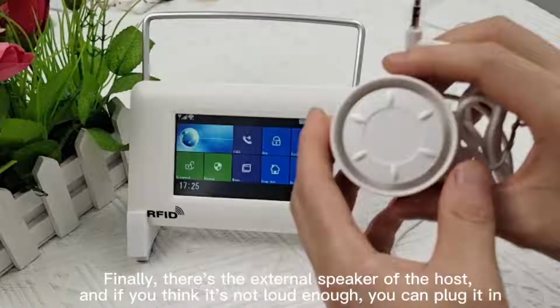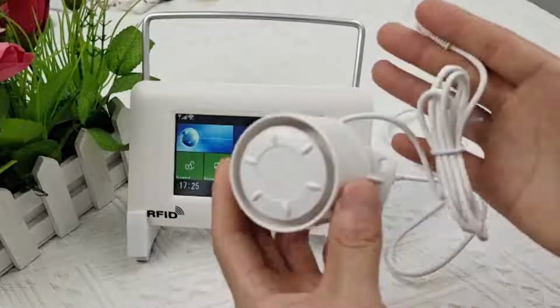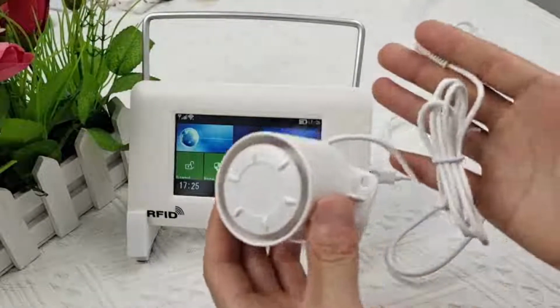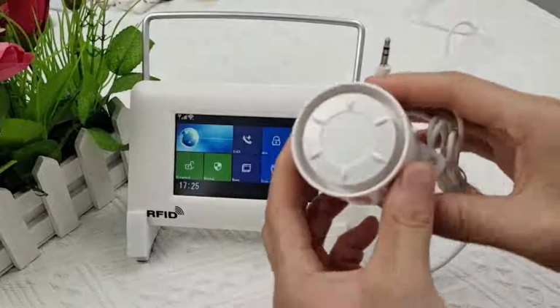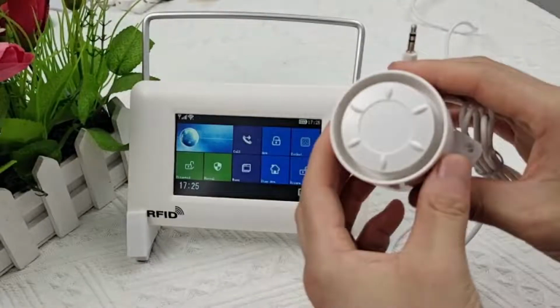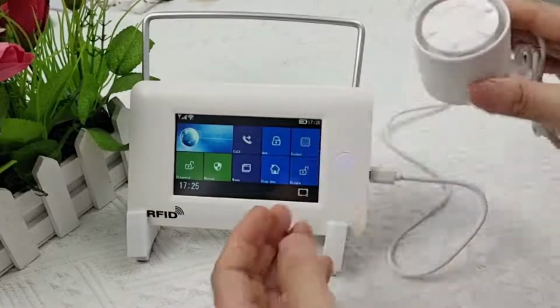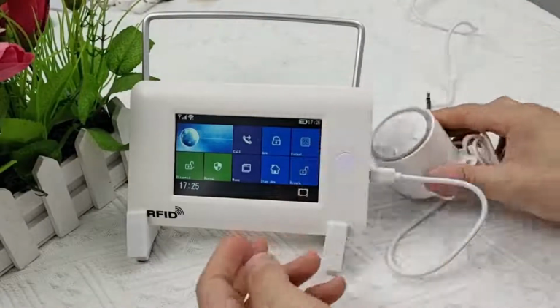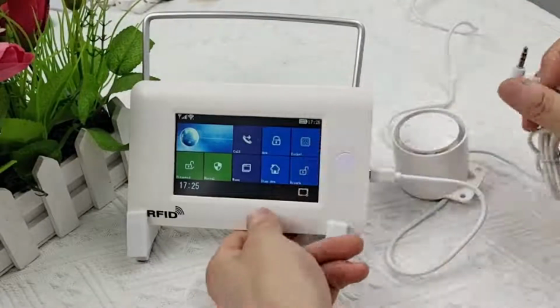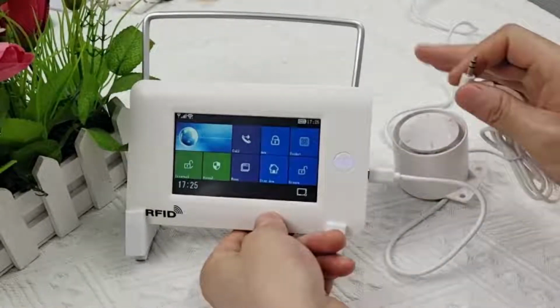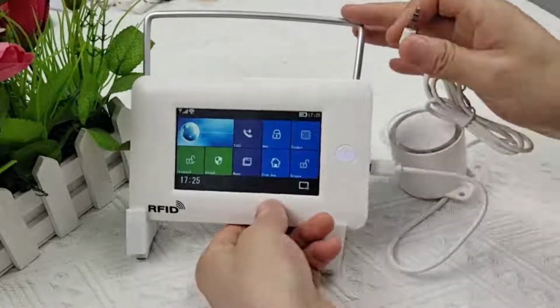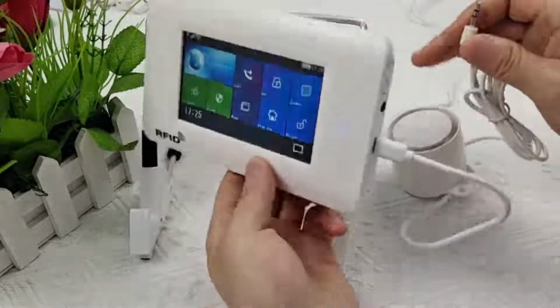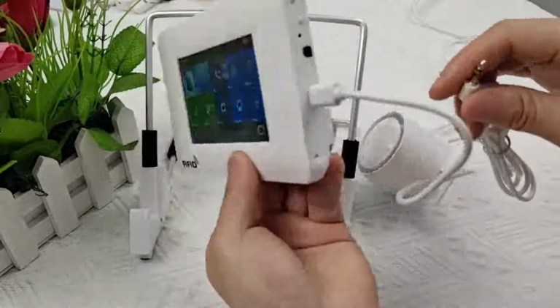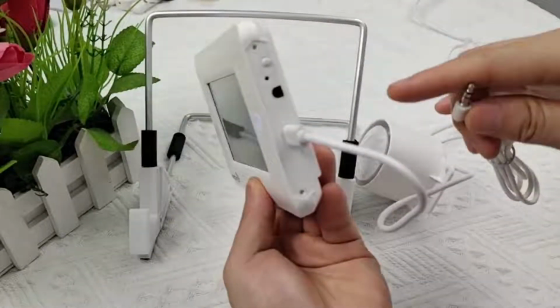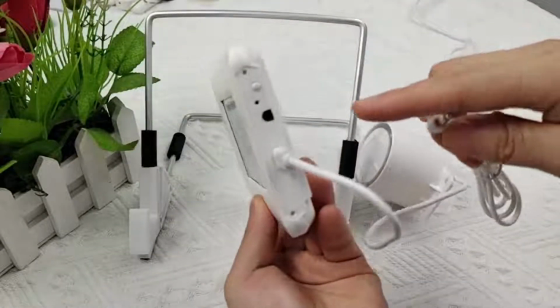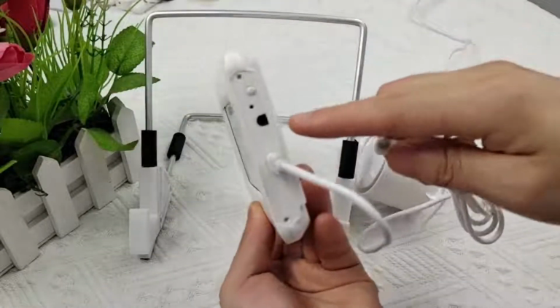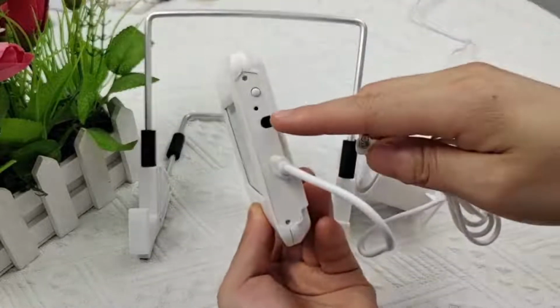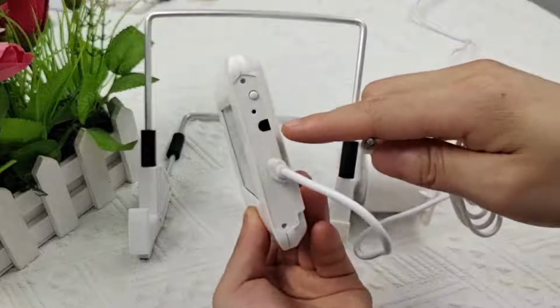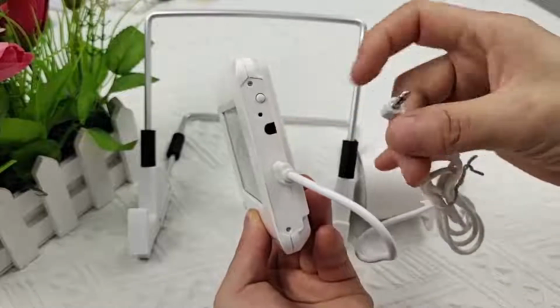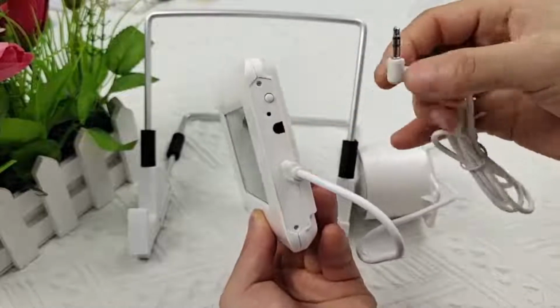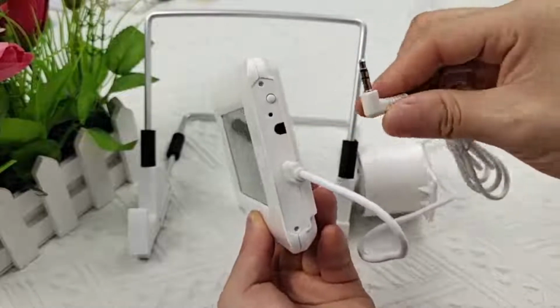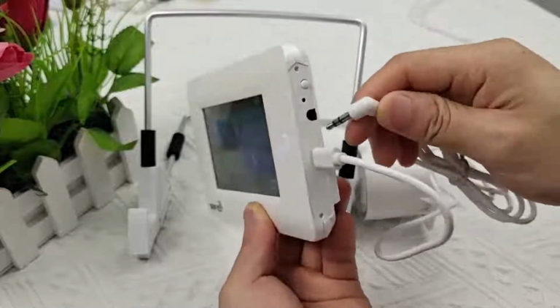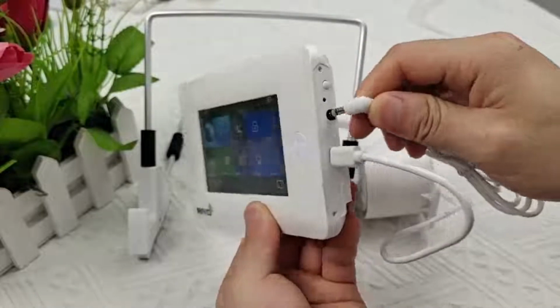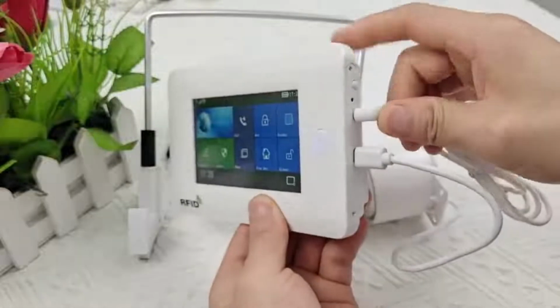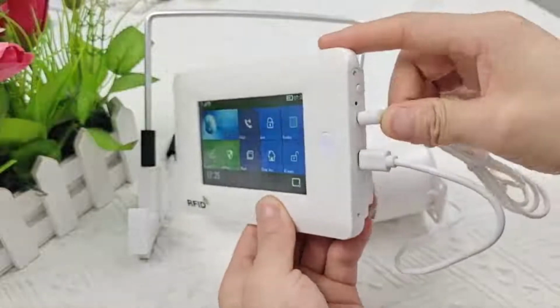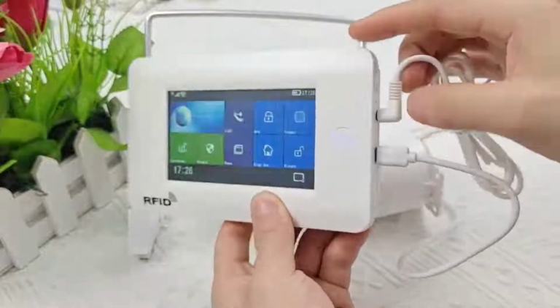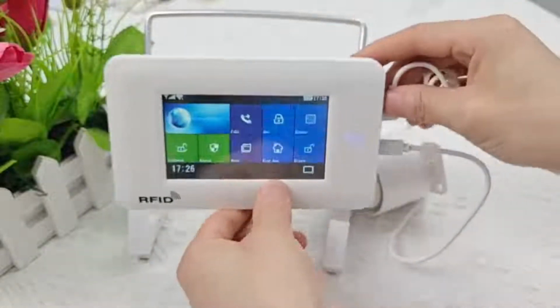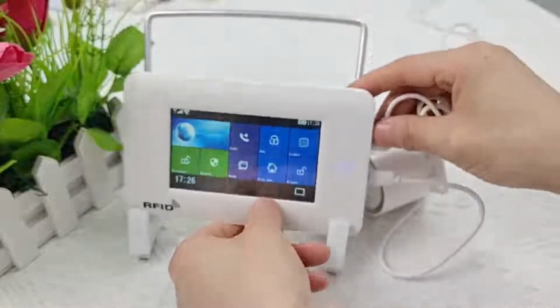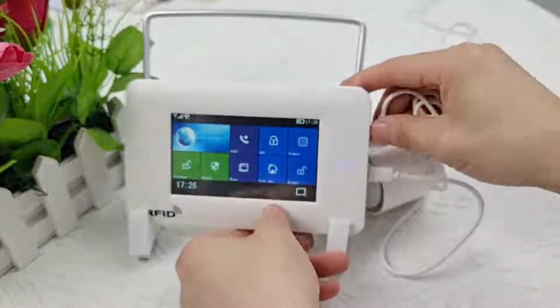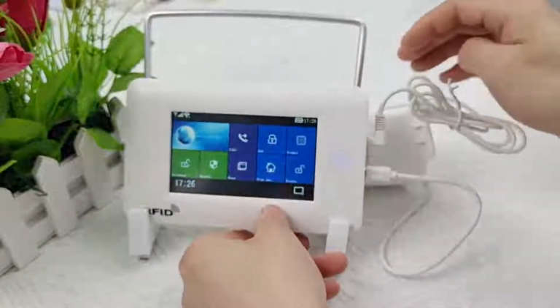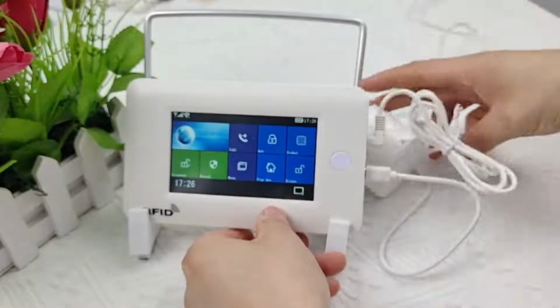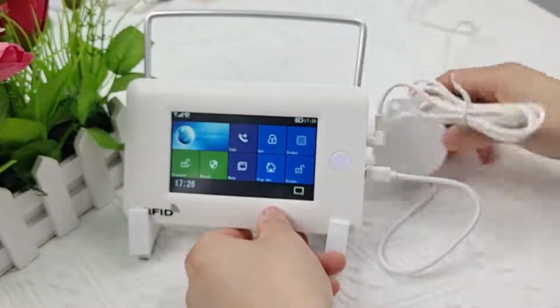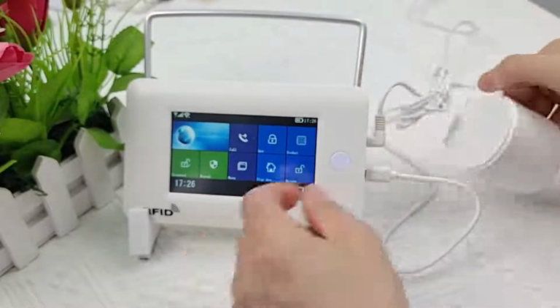Finally, there's the external speaker of the host — if you think it's not loud enough, you can plug it in.